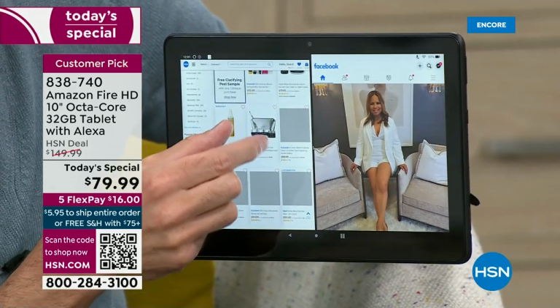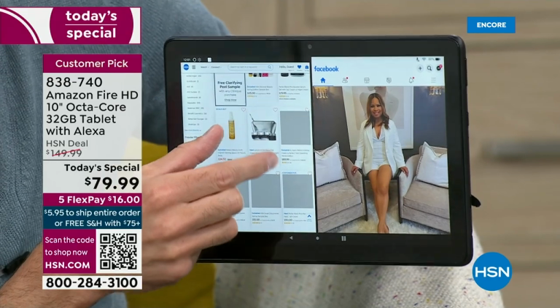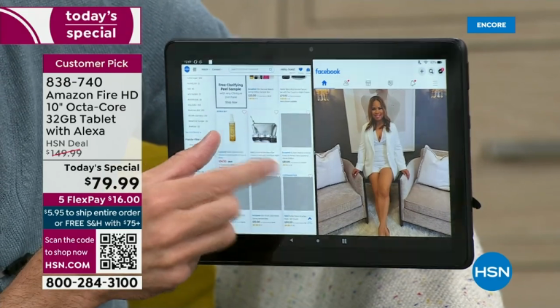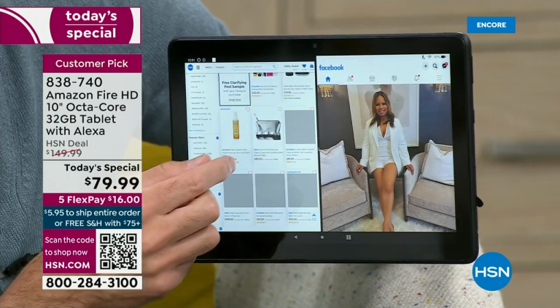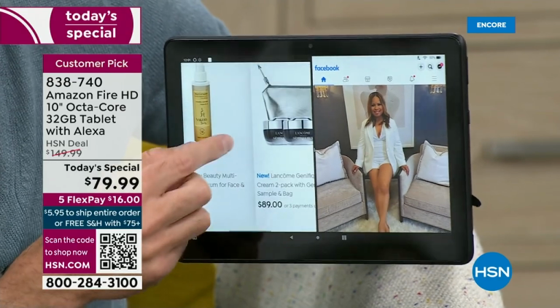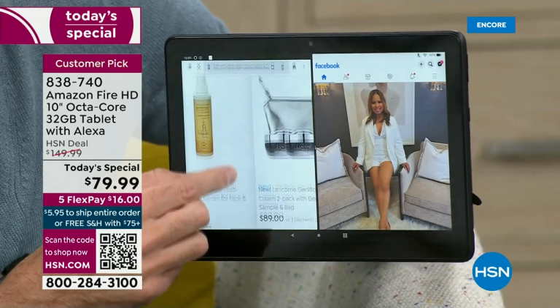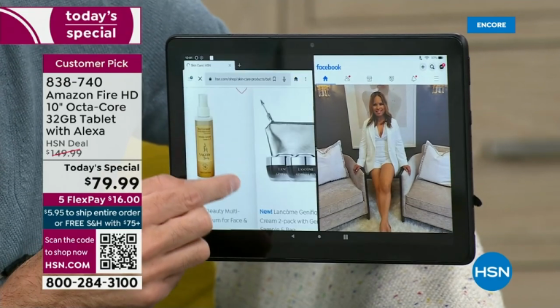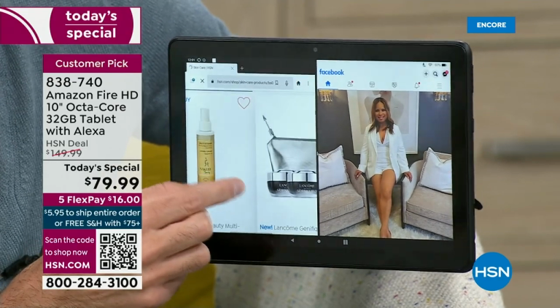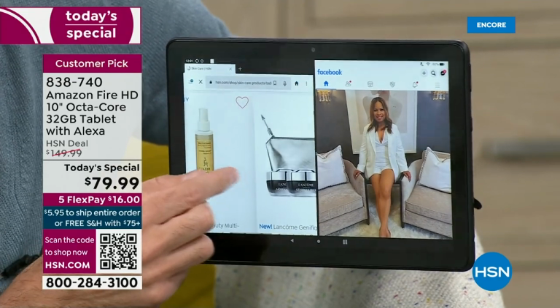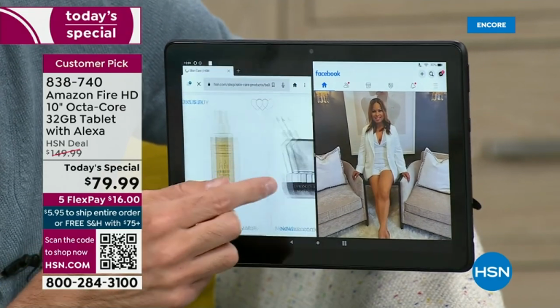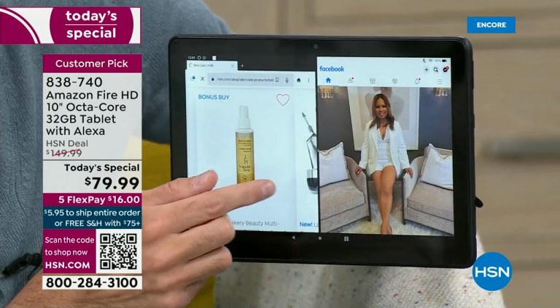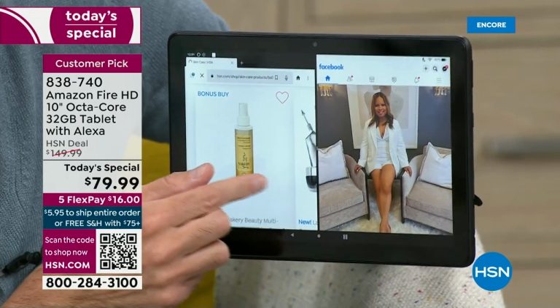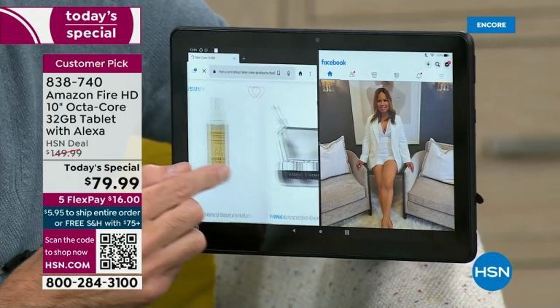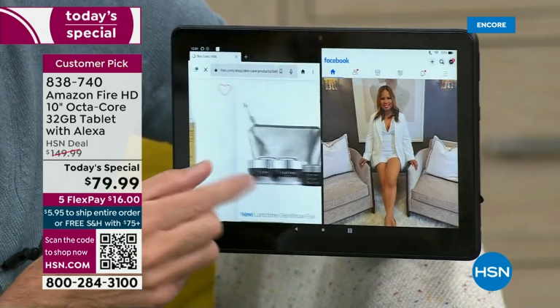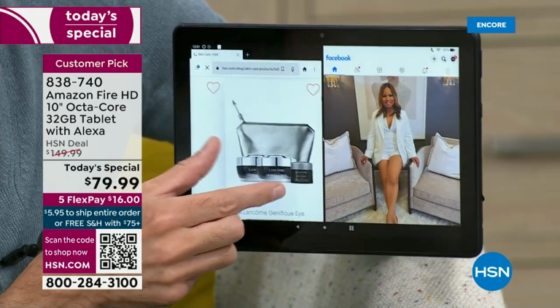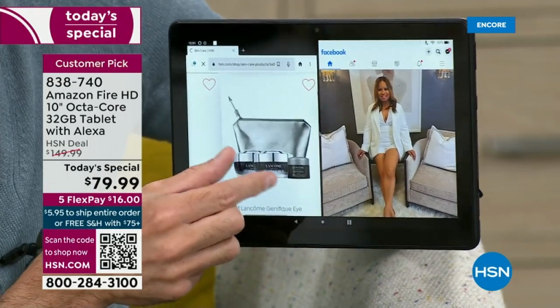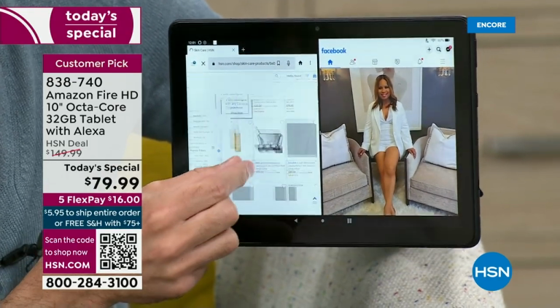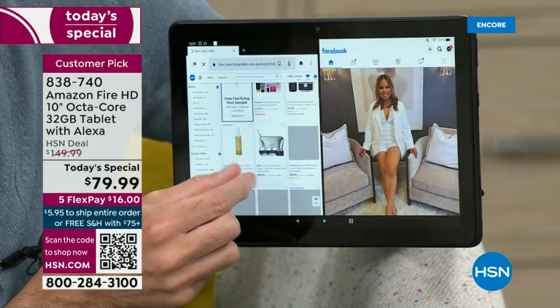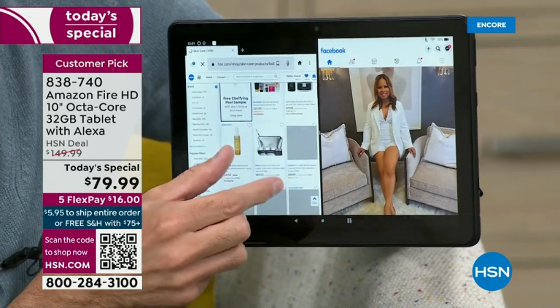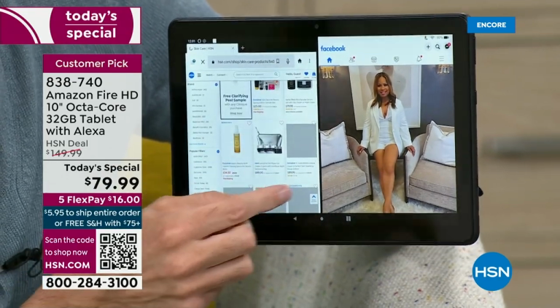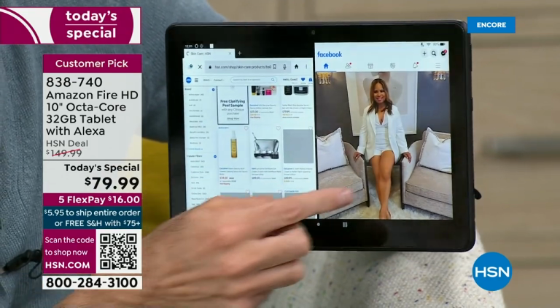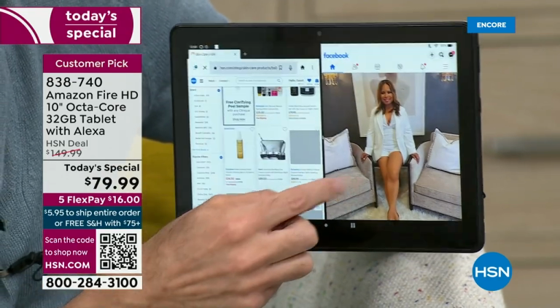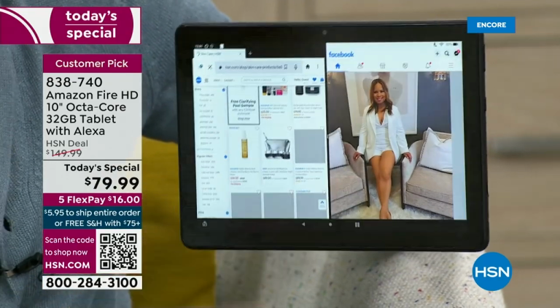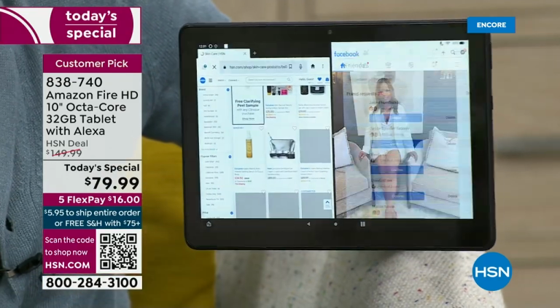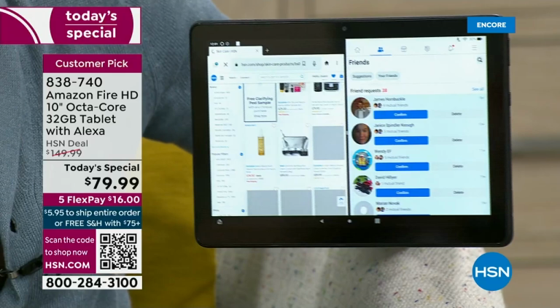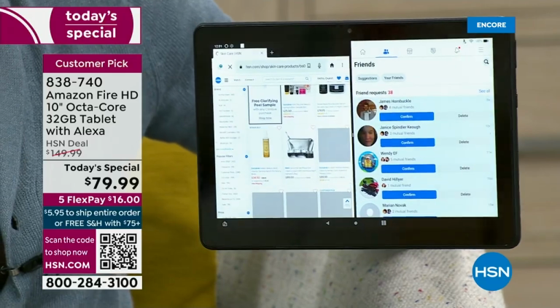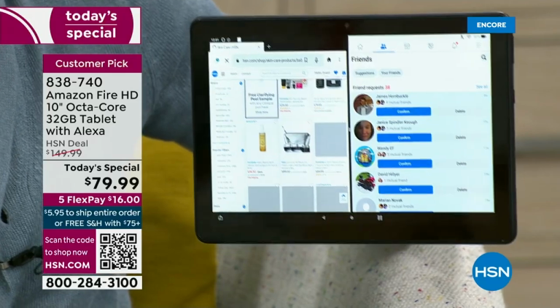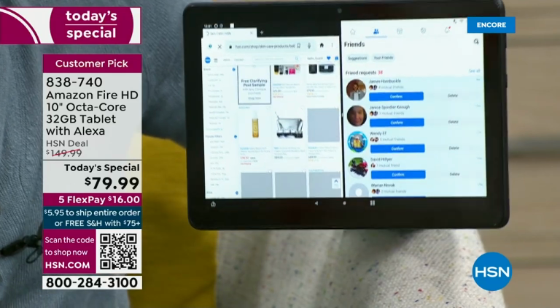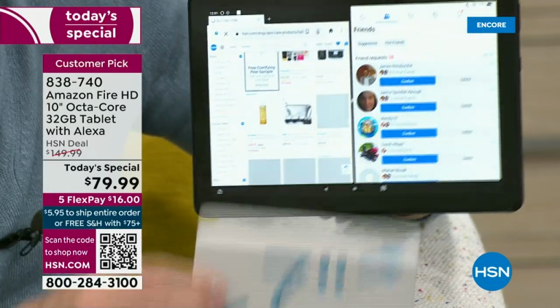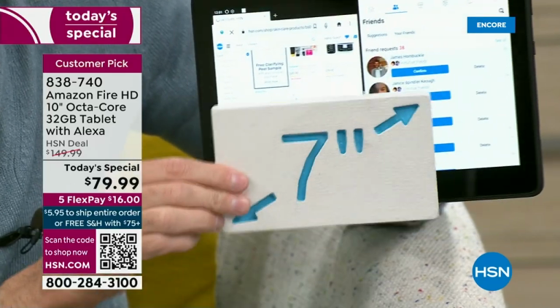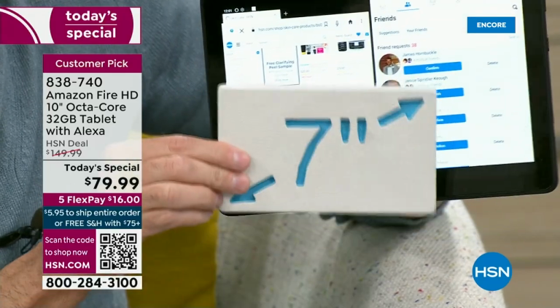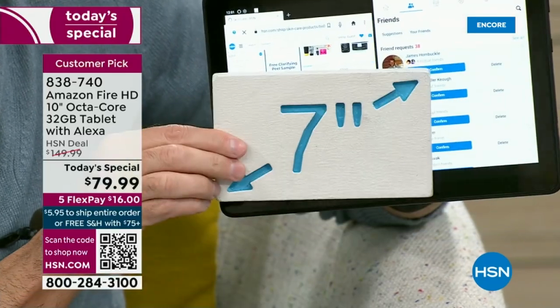Five flexible payments, free shipping and handling, and so much to discover. I recognize those hands — they are the hands of our guest.